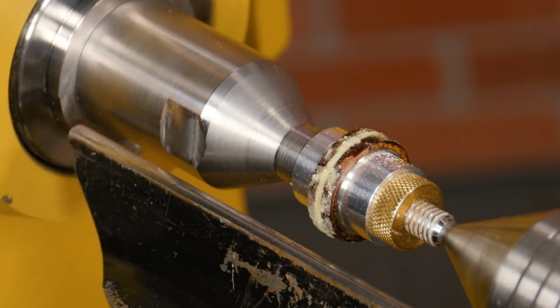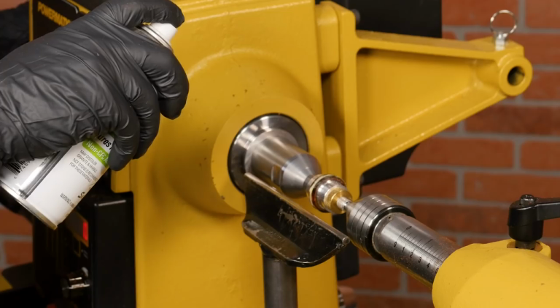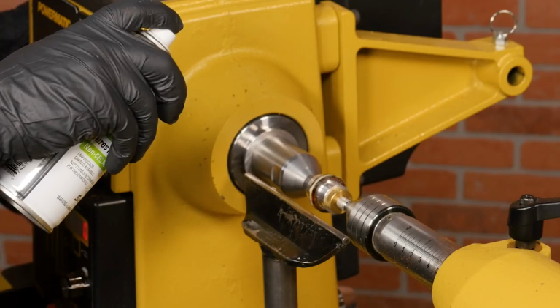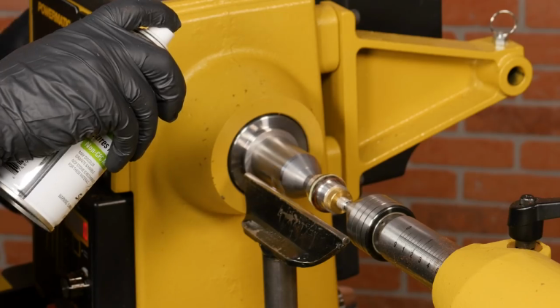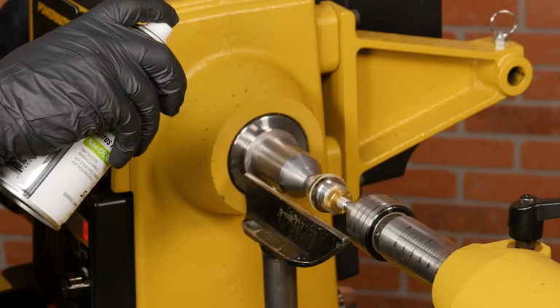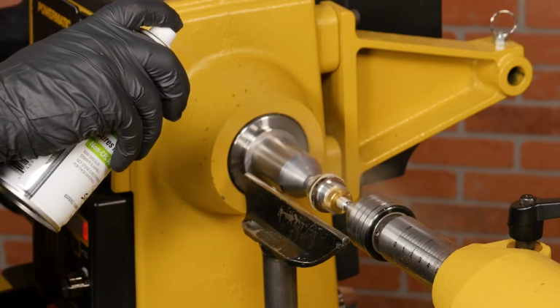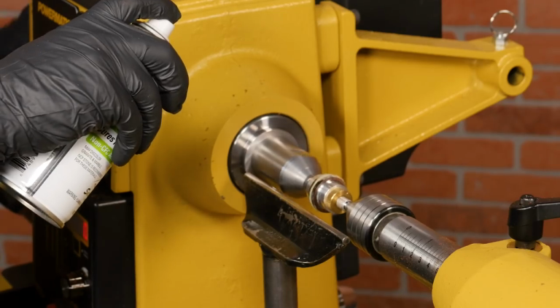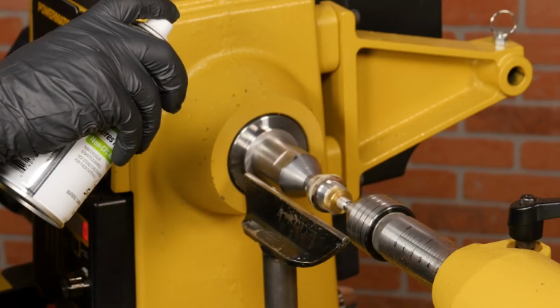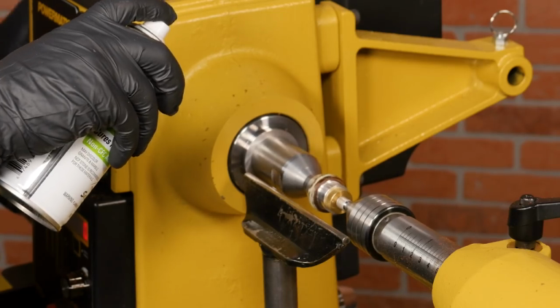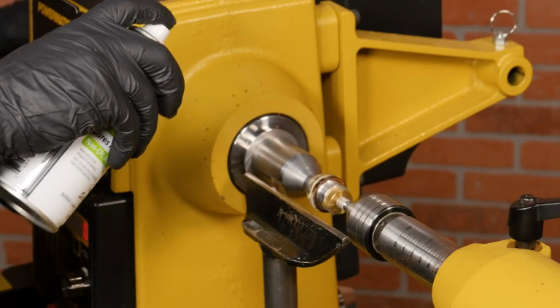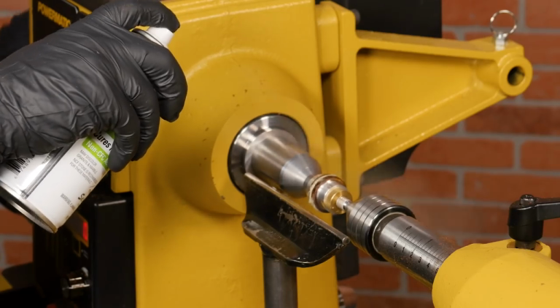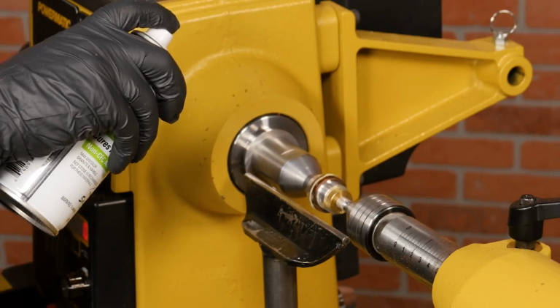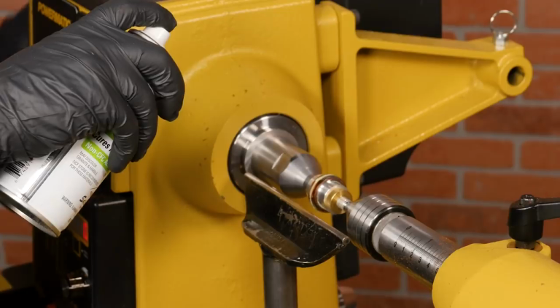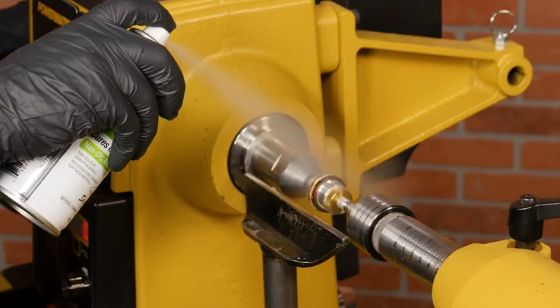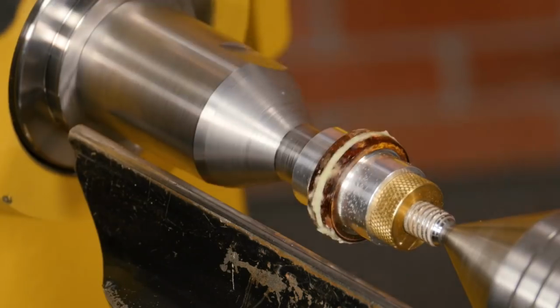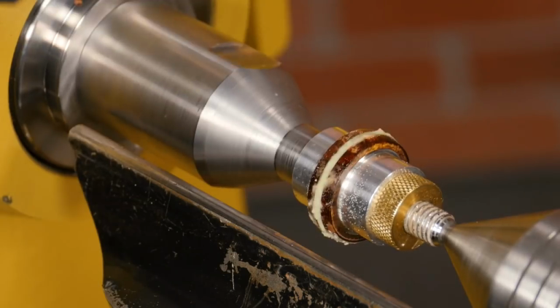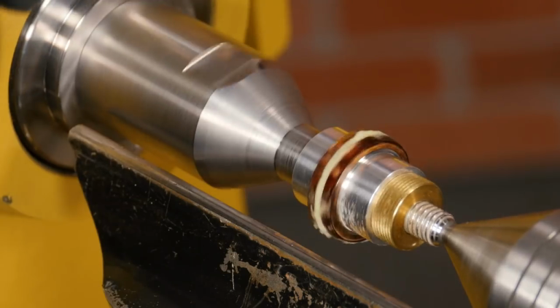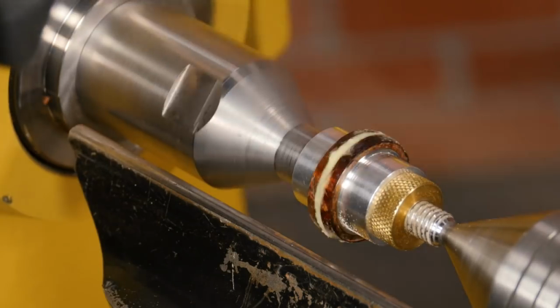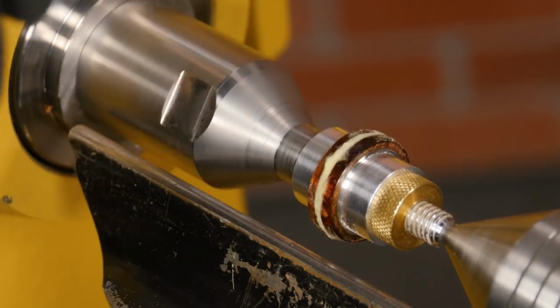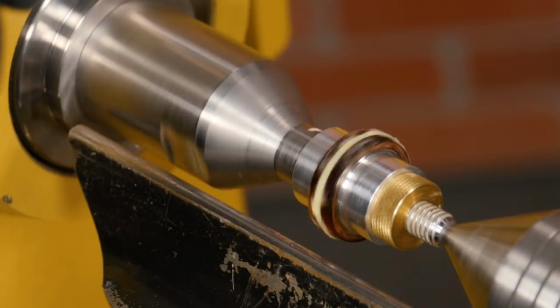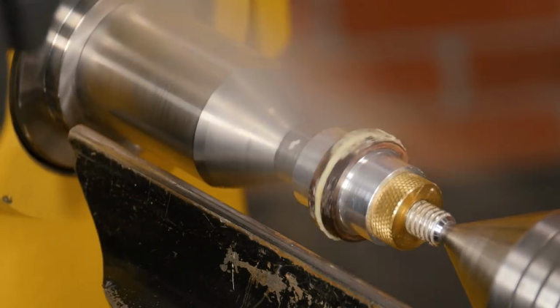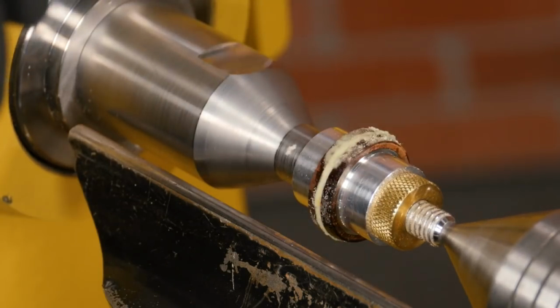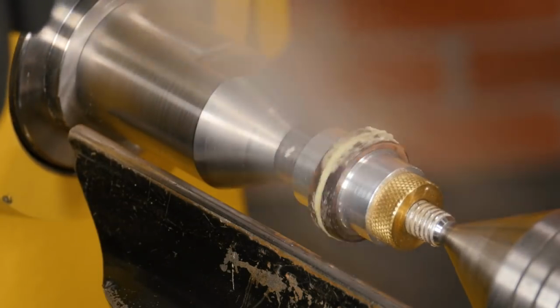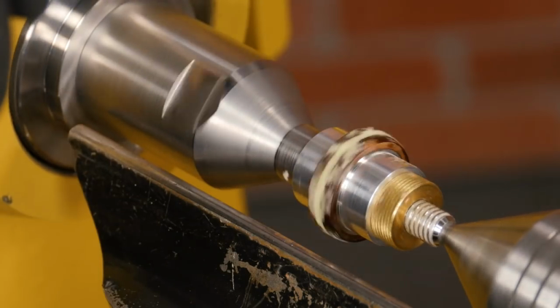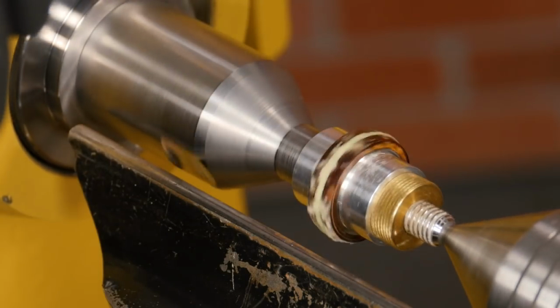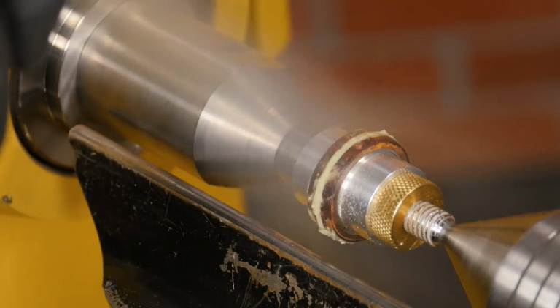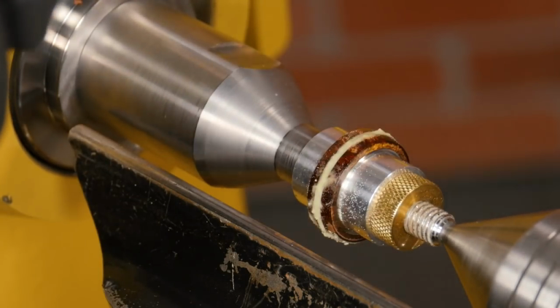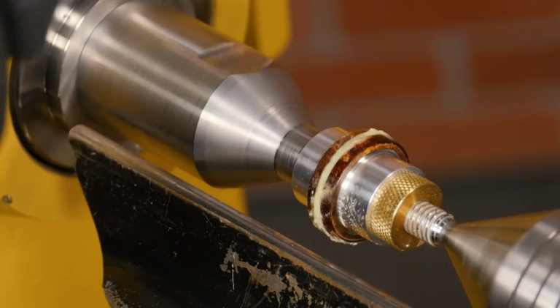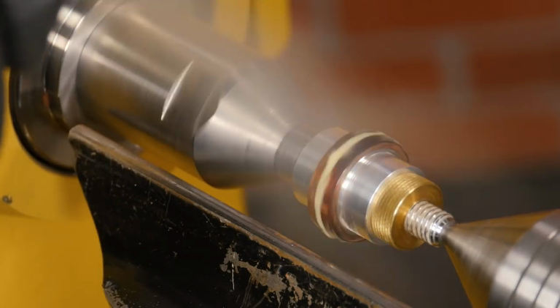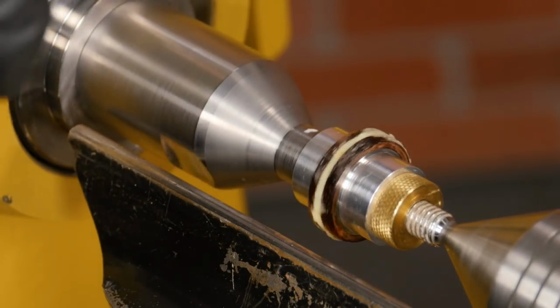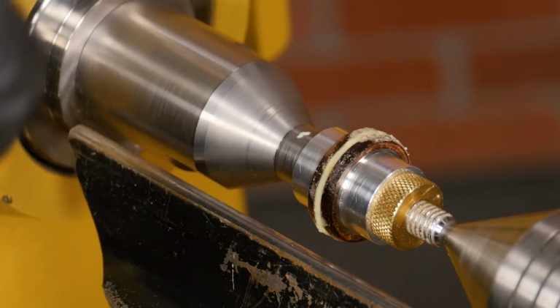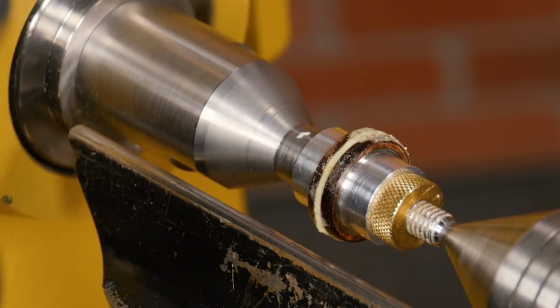Now lightly spray some activator to set the glue. It only takes a few seconds before it's ready to turn.